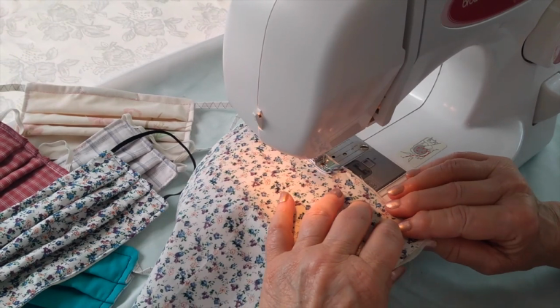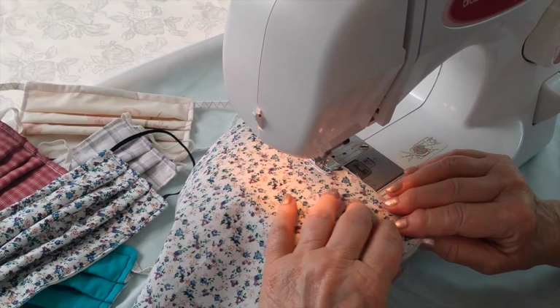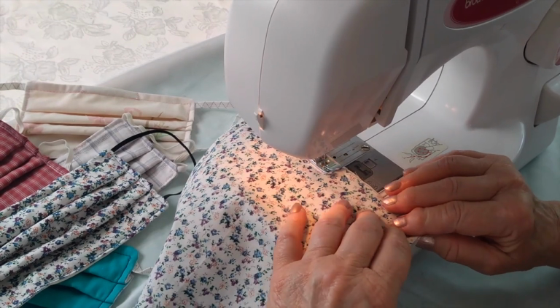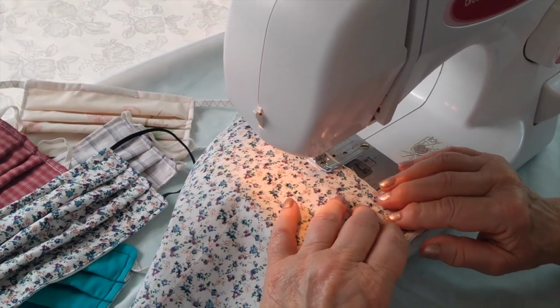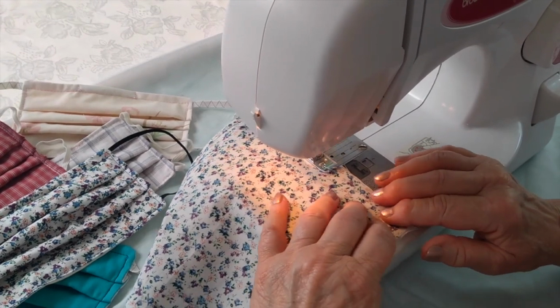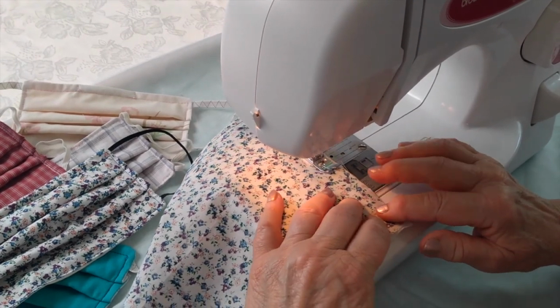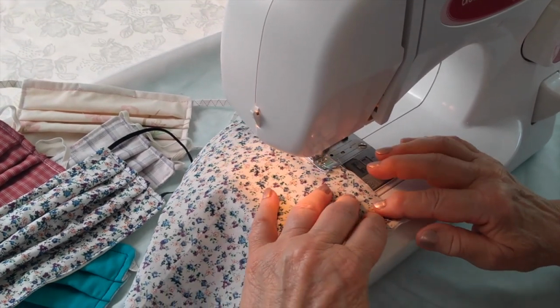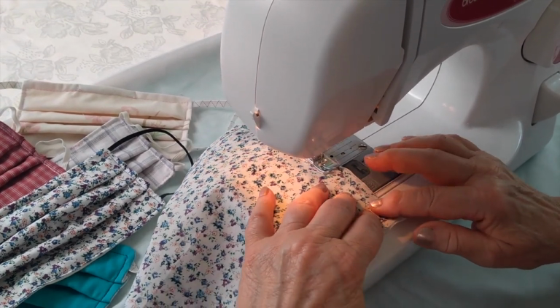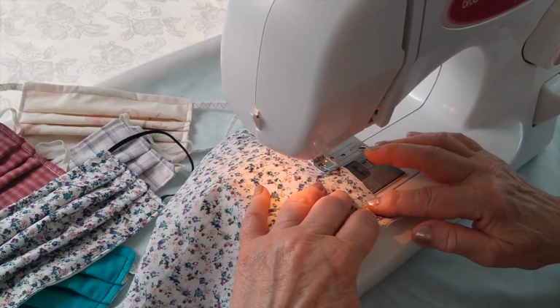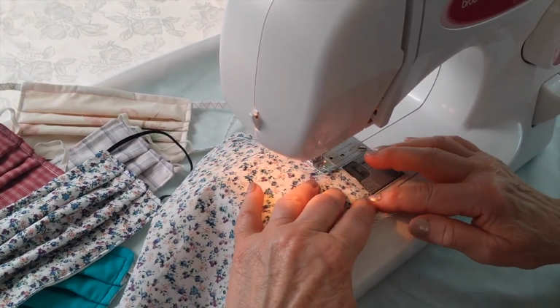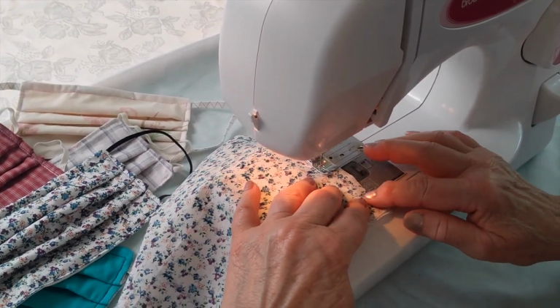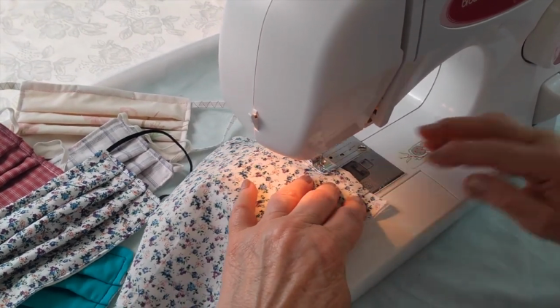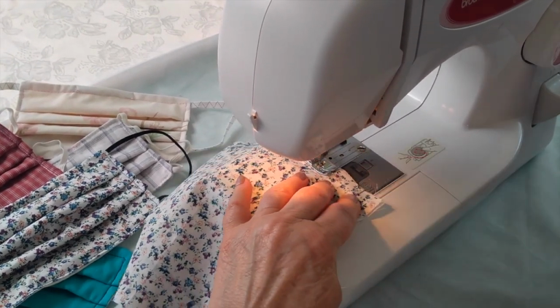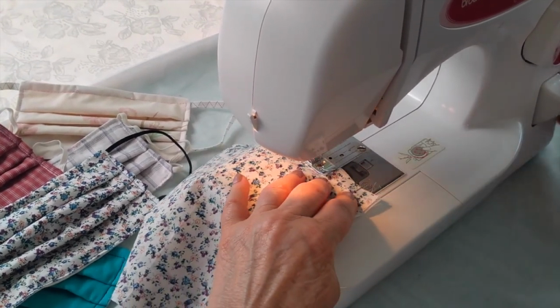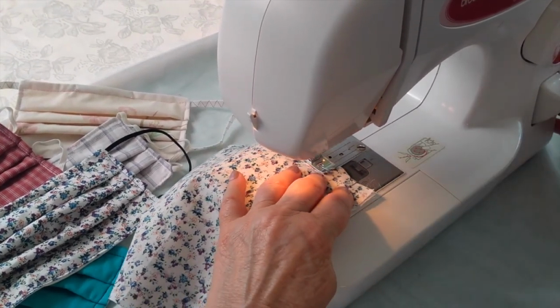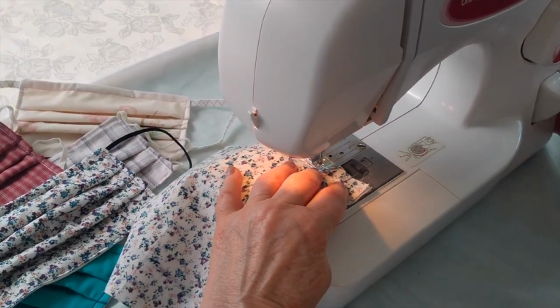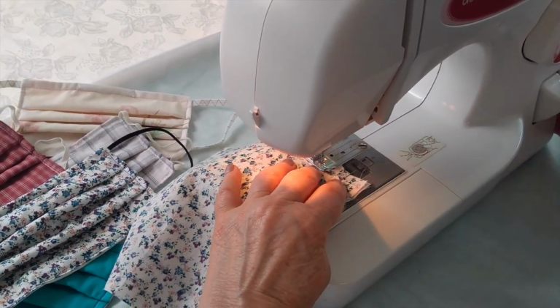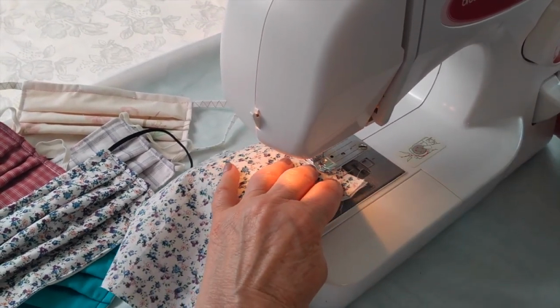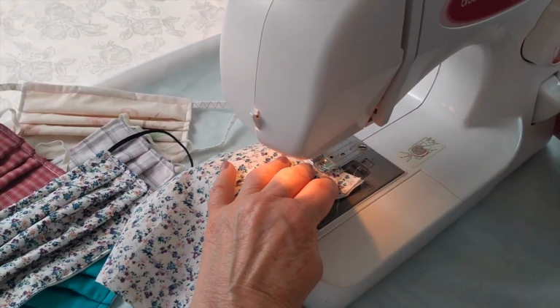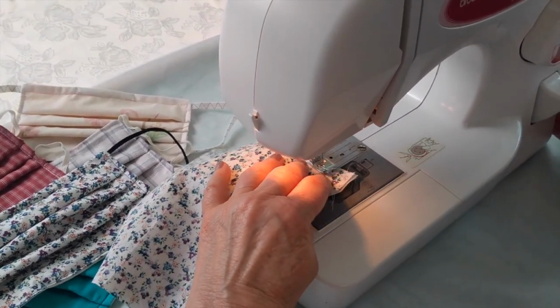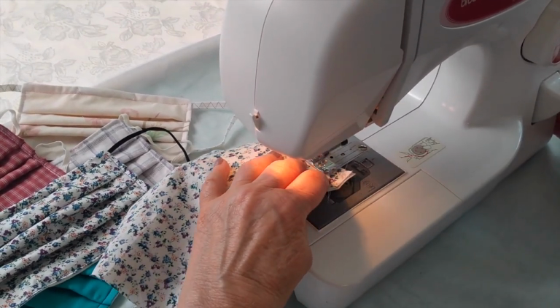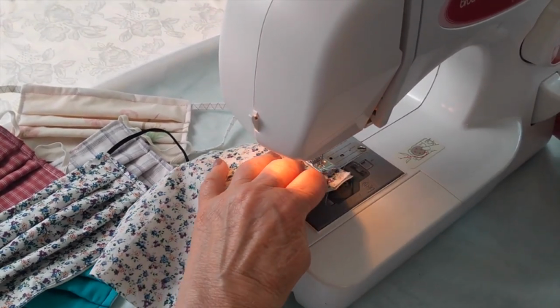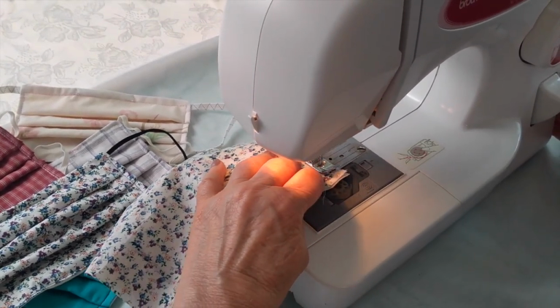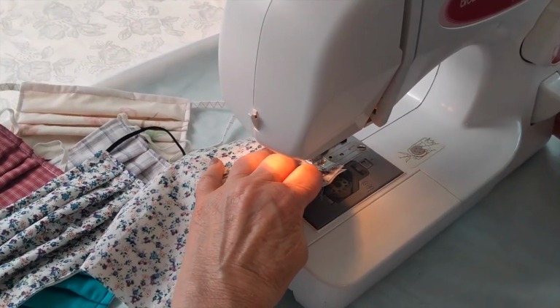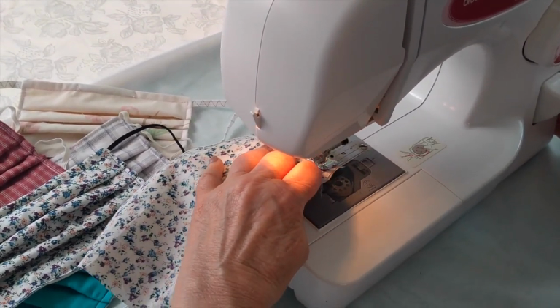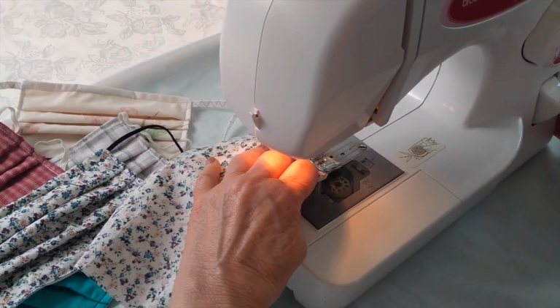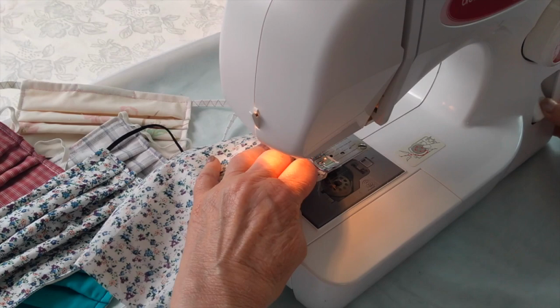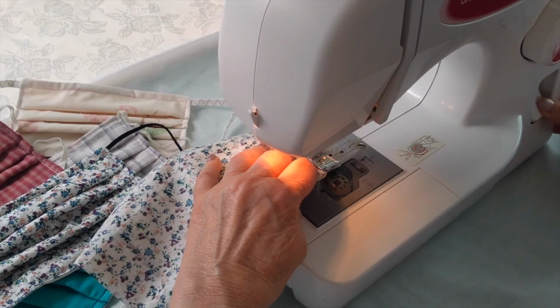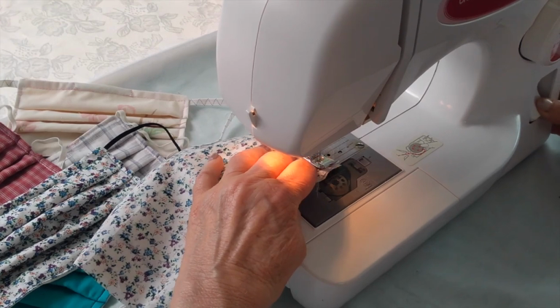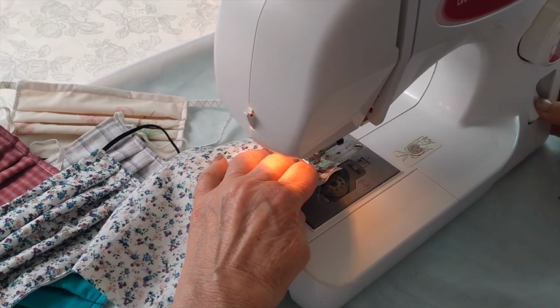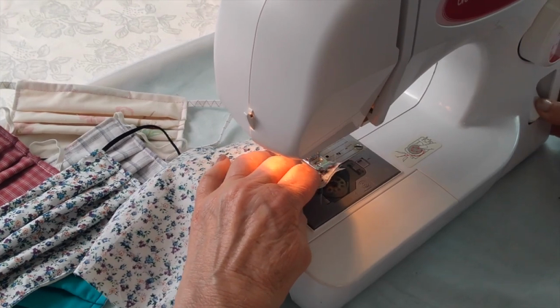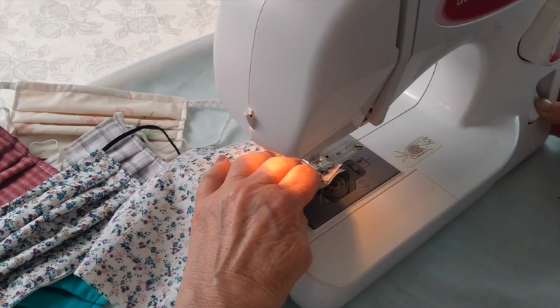Sew all the way up to the top. Over the needle, backstitch.